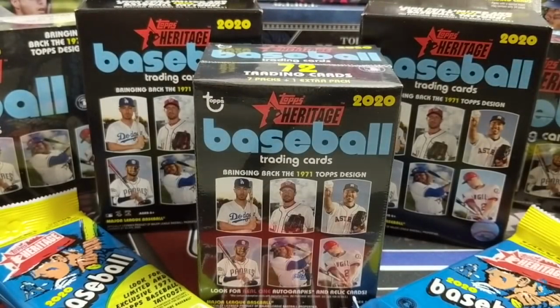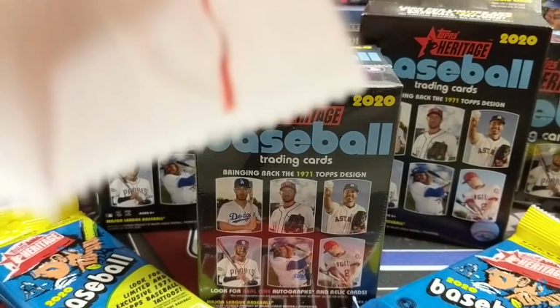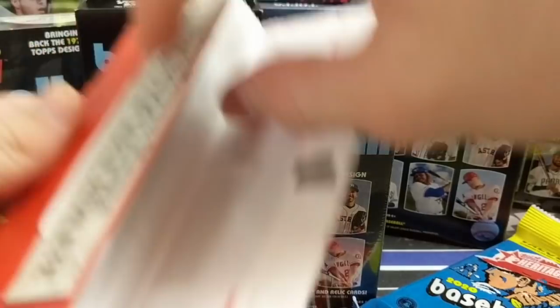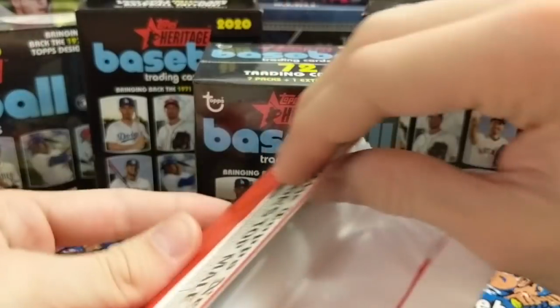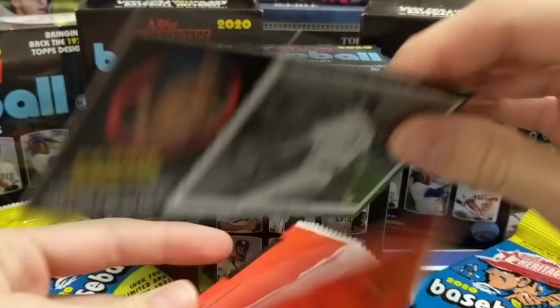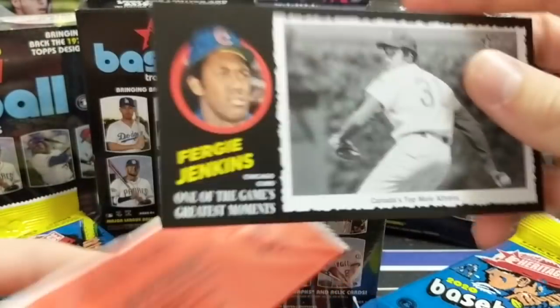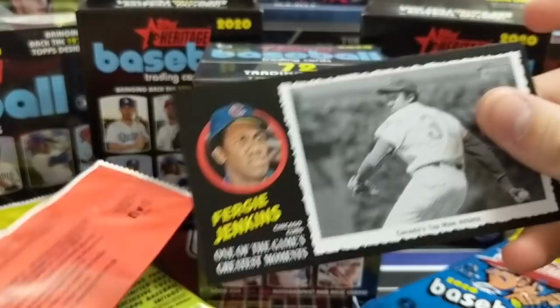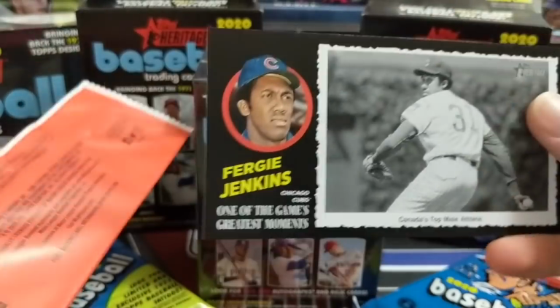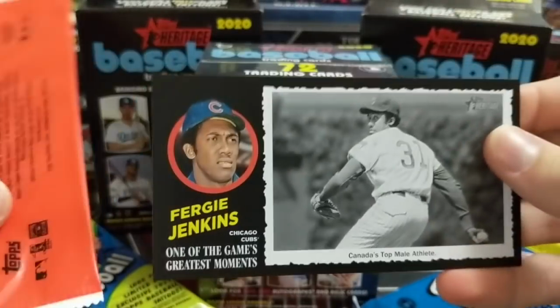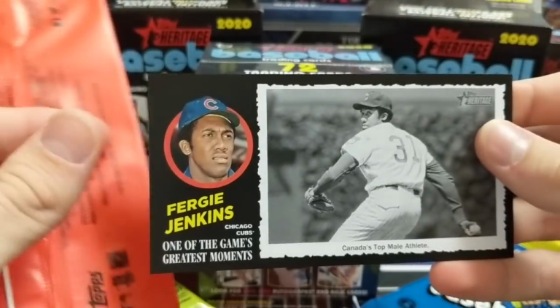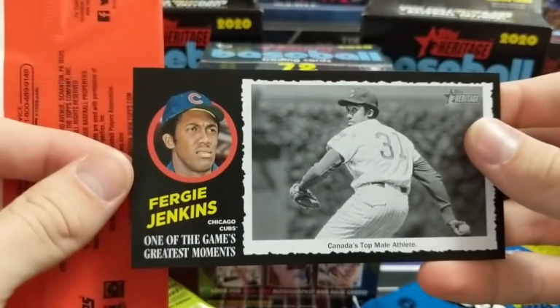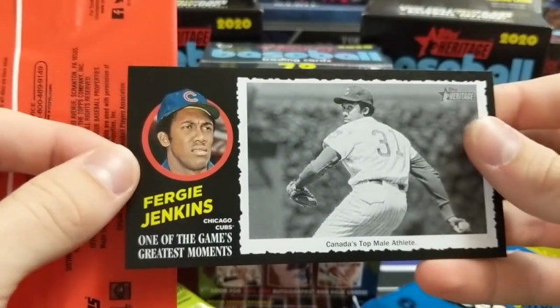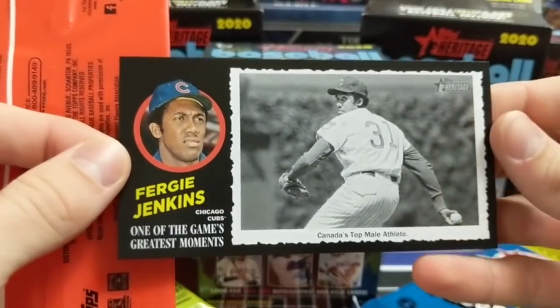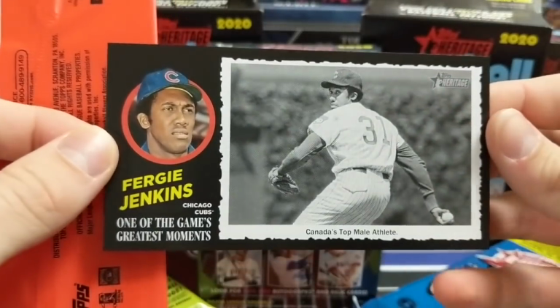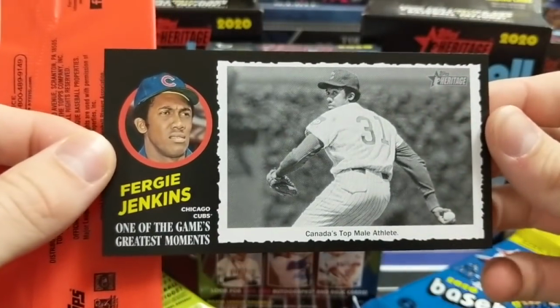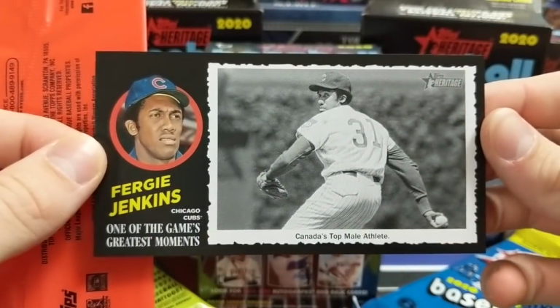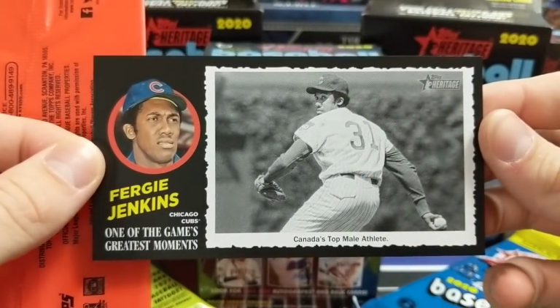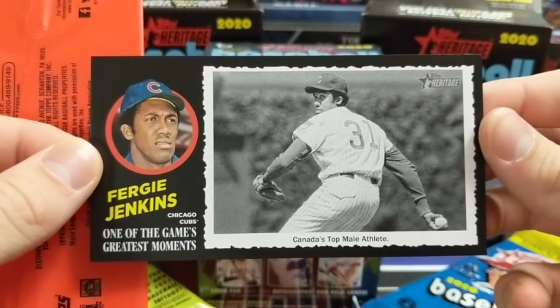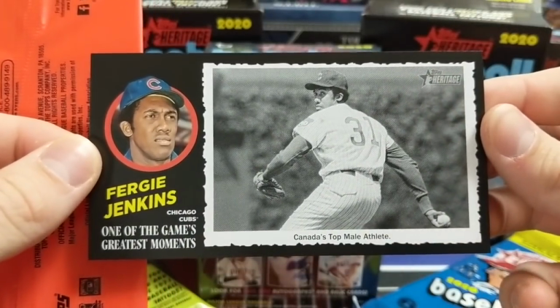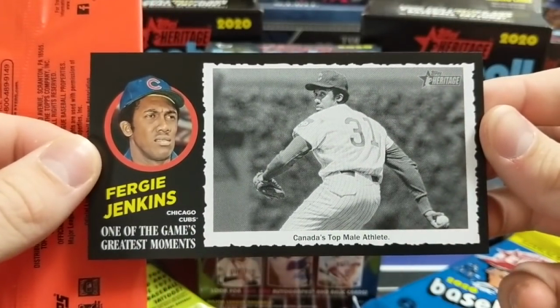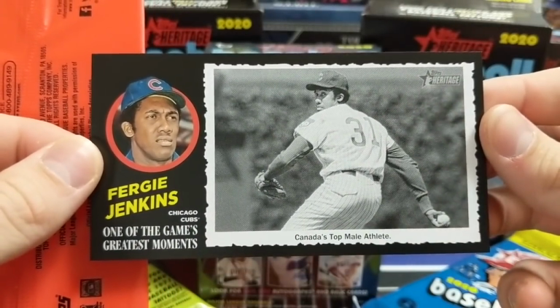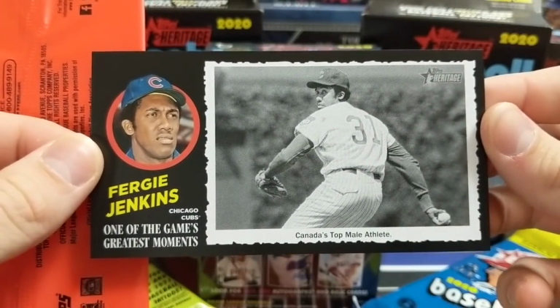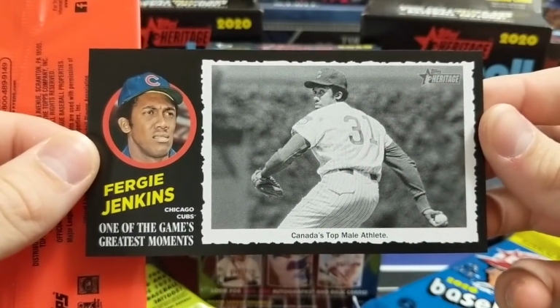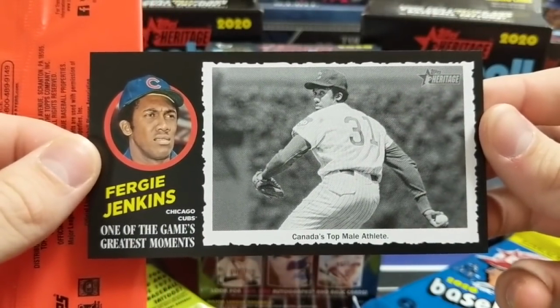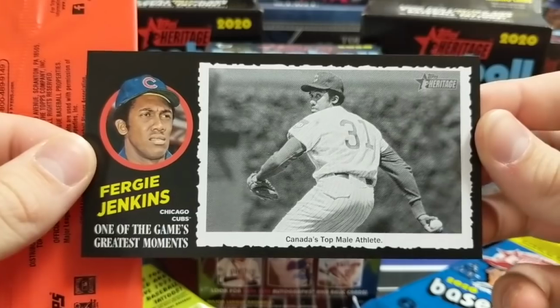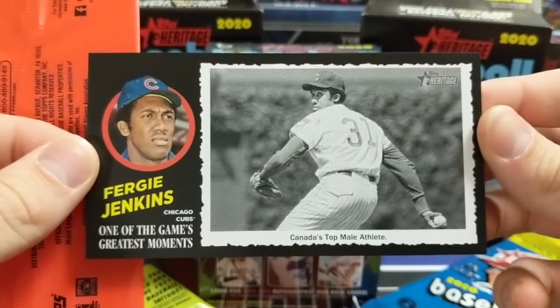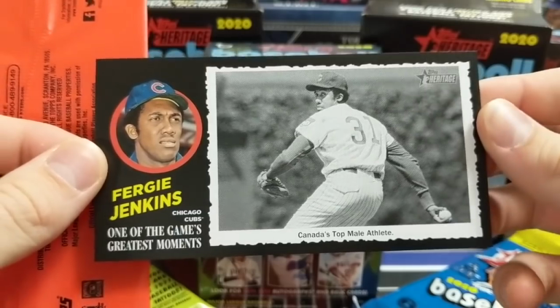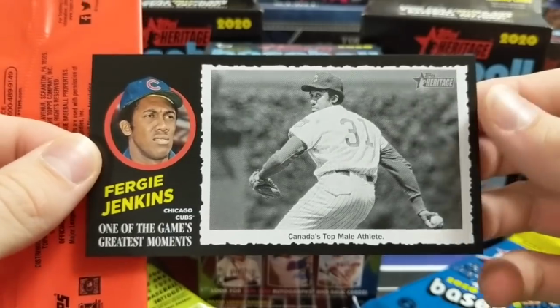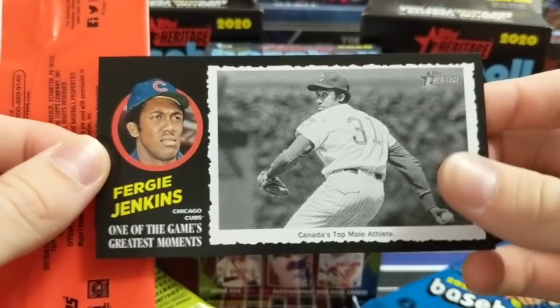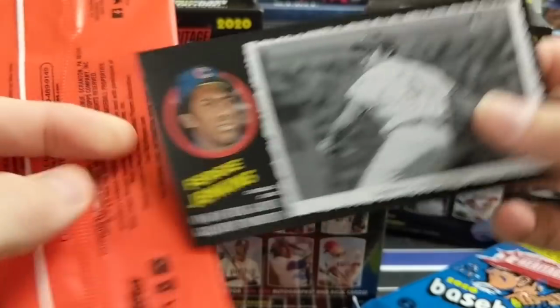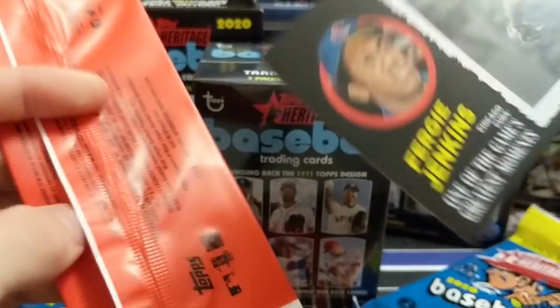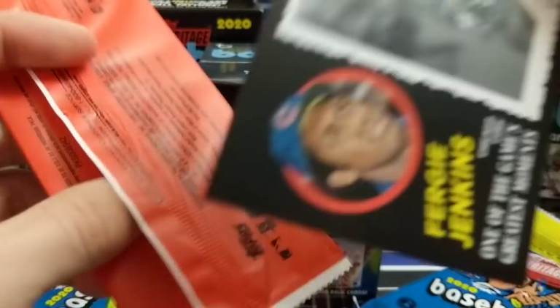Here's the box topper we got out of this one — these are cool, new this year. One of the Game's Greatest Moments: Frankie Jenkins. That's pretty sweet.